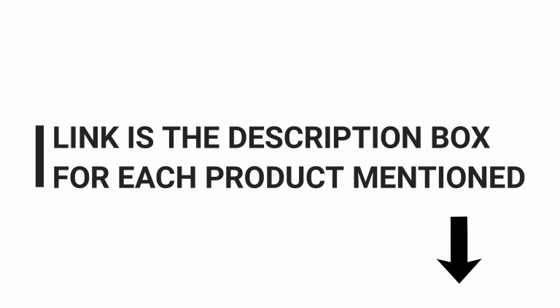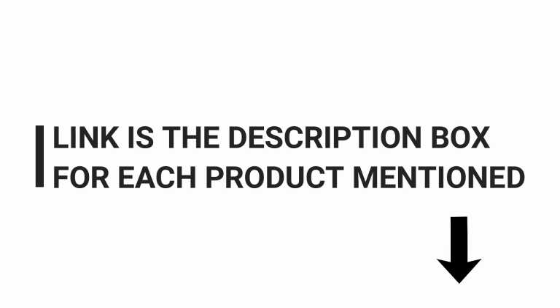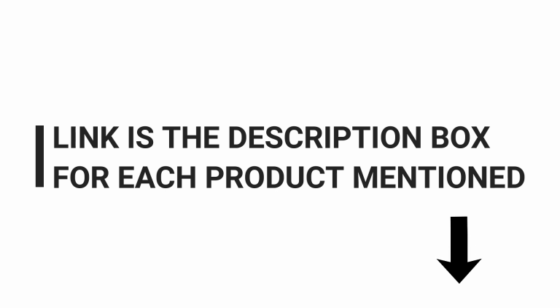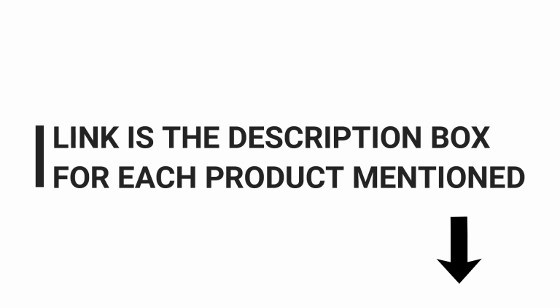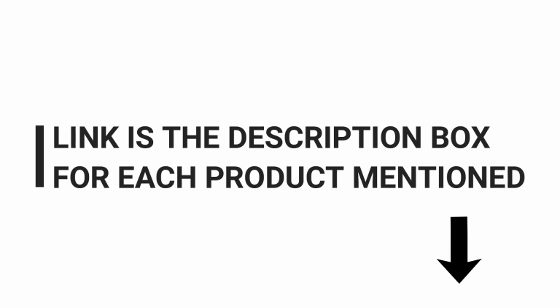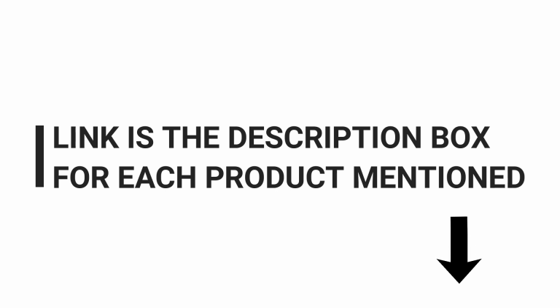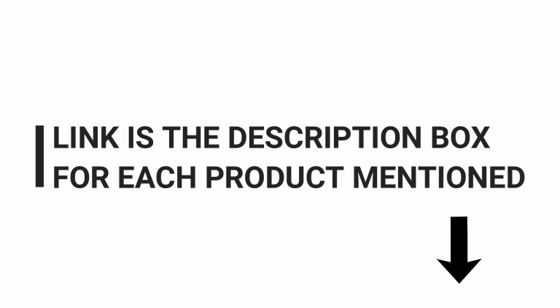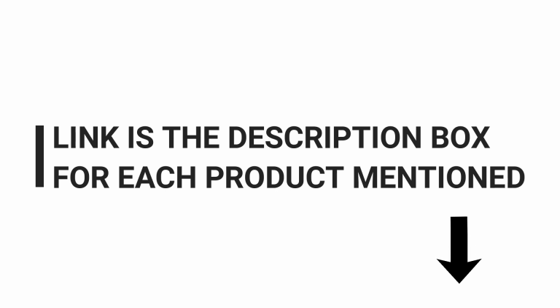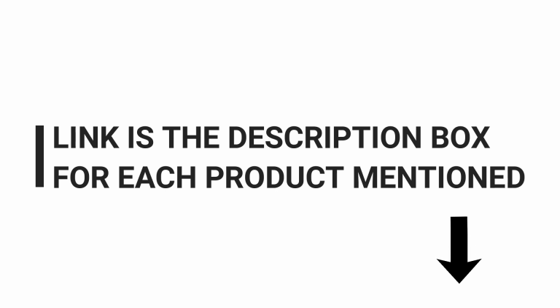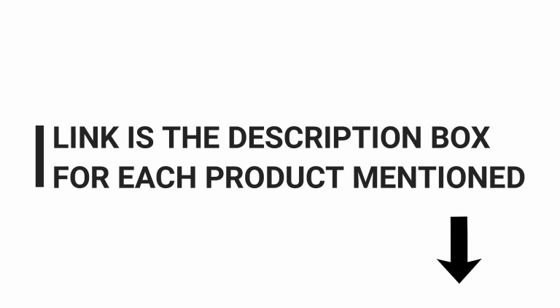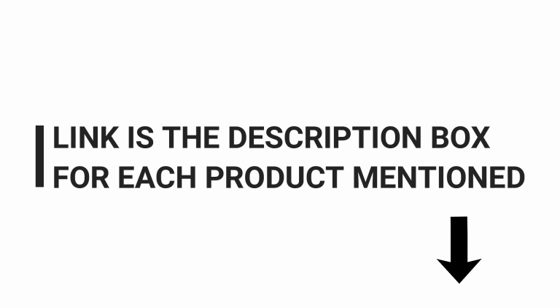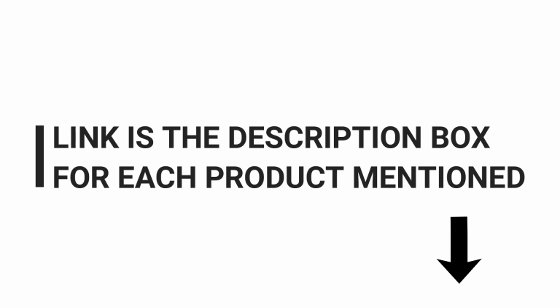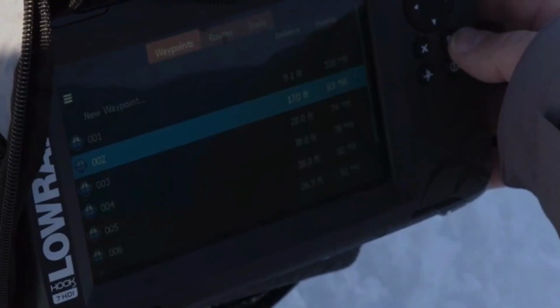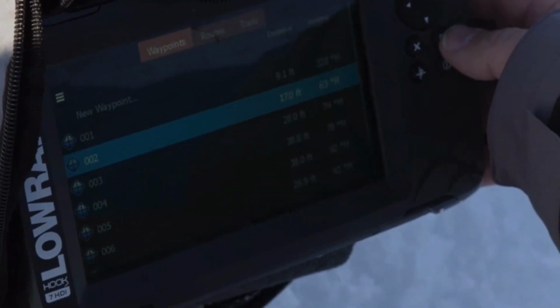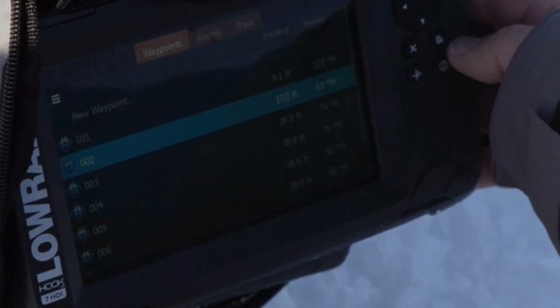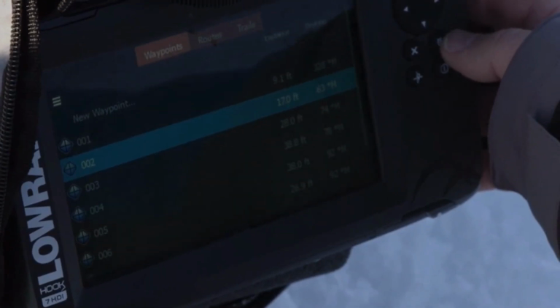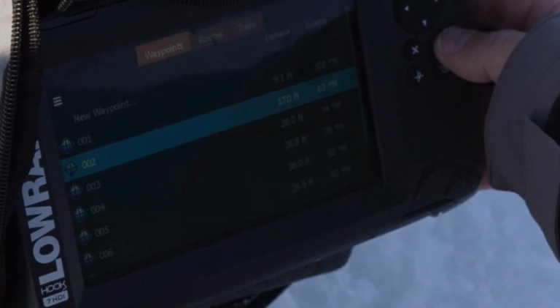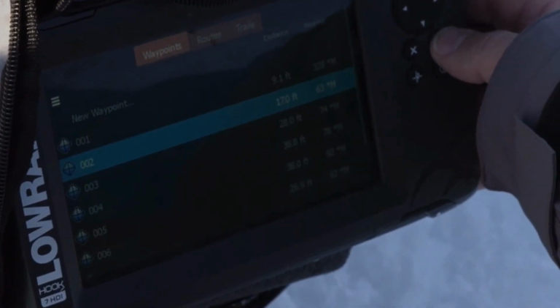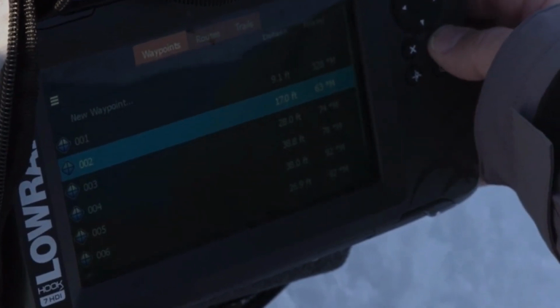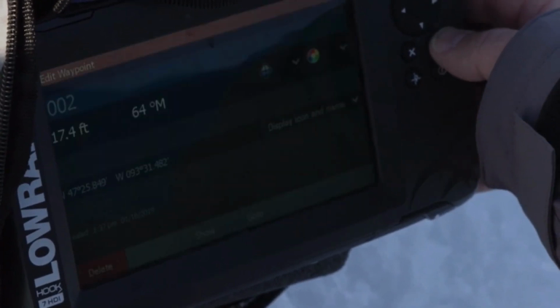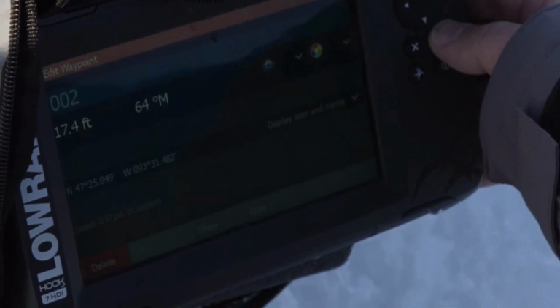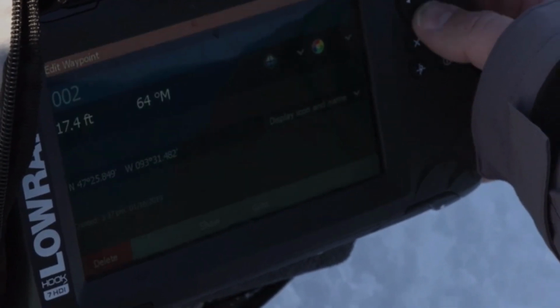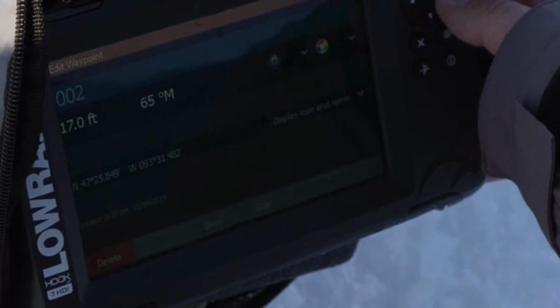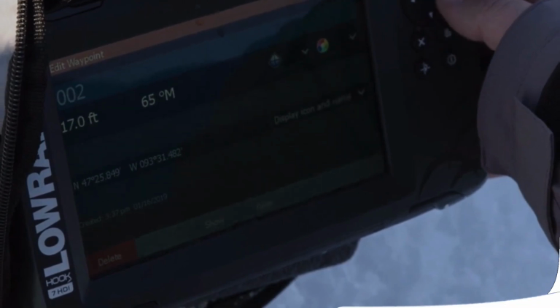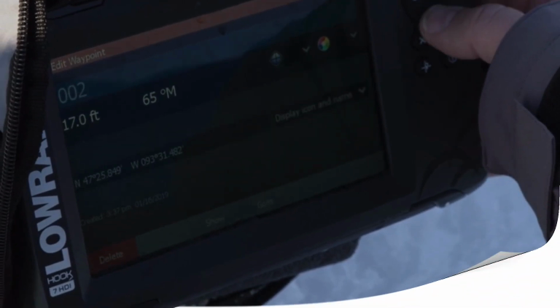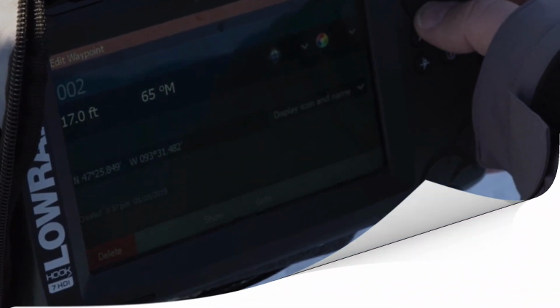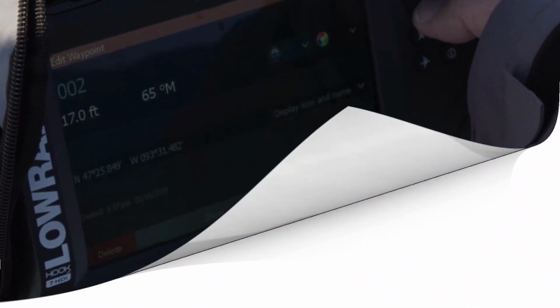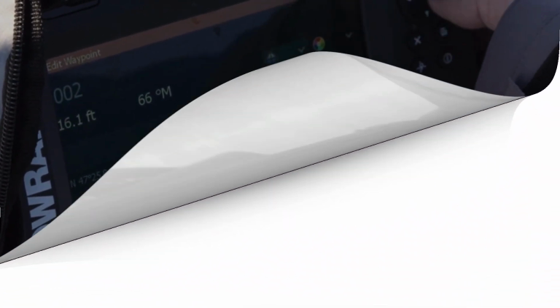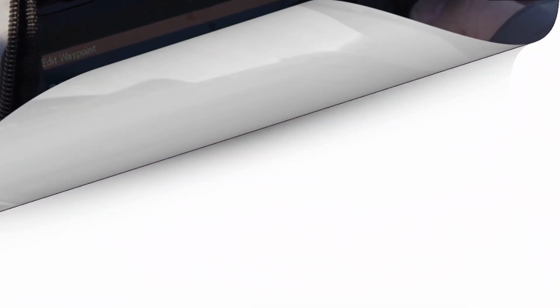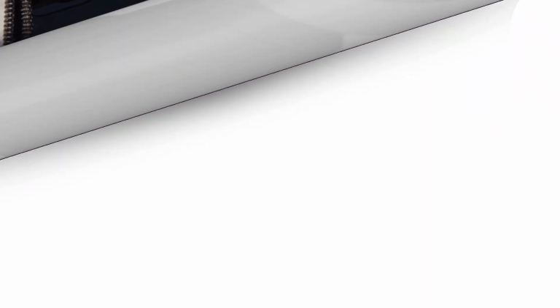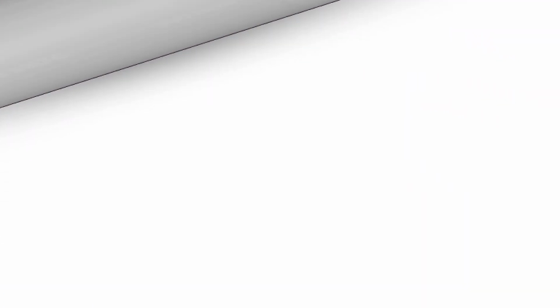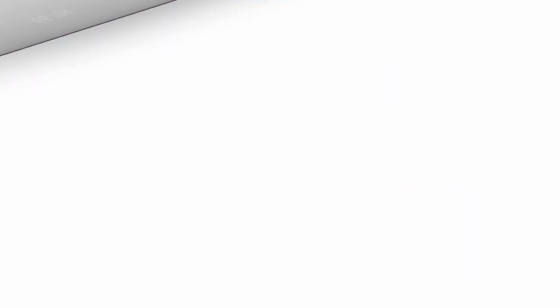Whether you're a beginner or a seasoned angler, stay tuned to discover the best fish finder that suits your needs and budget.